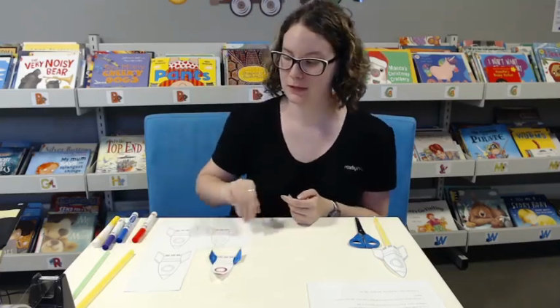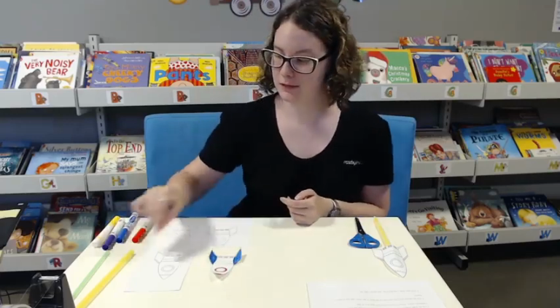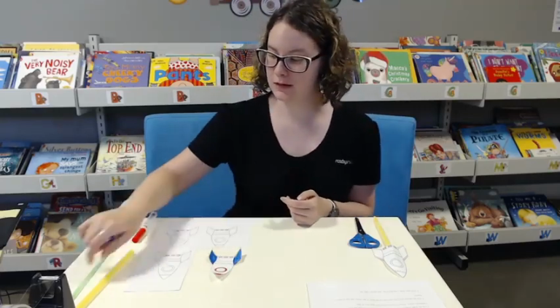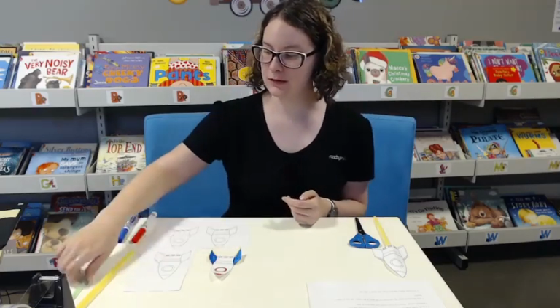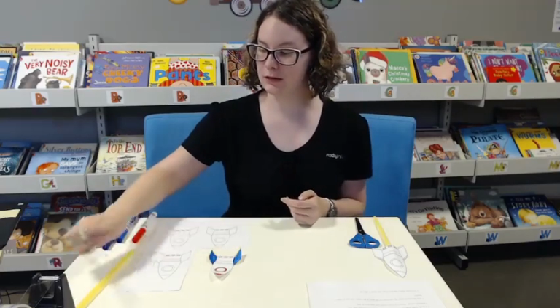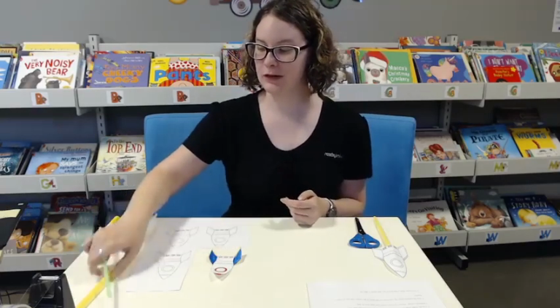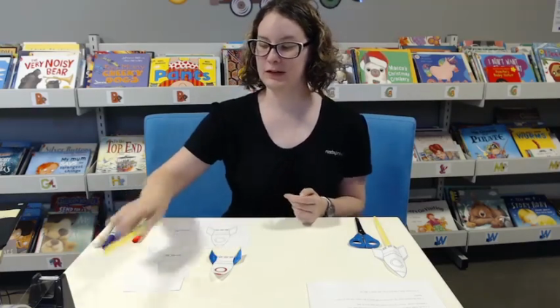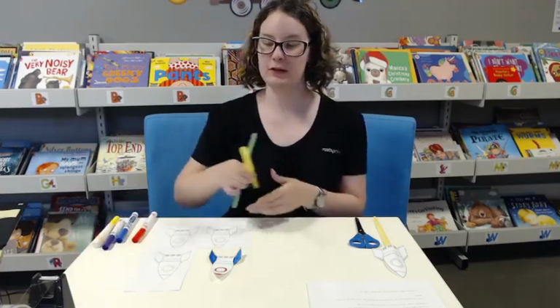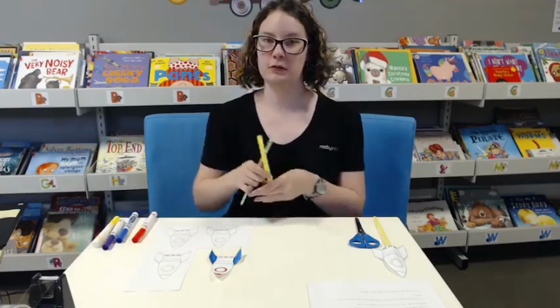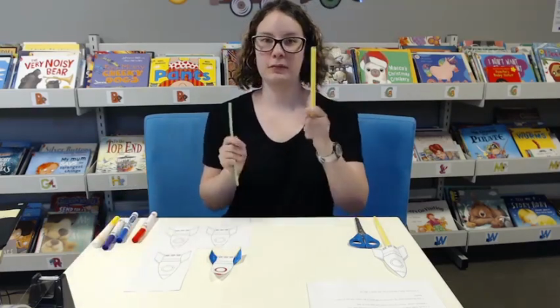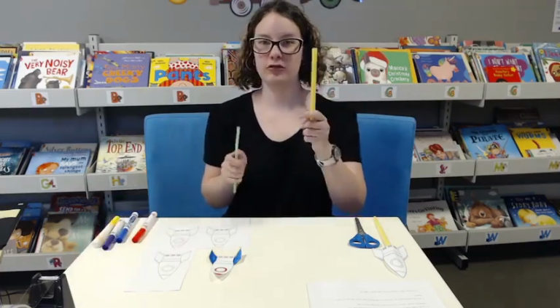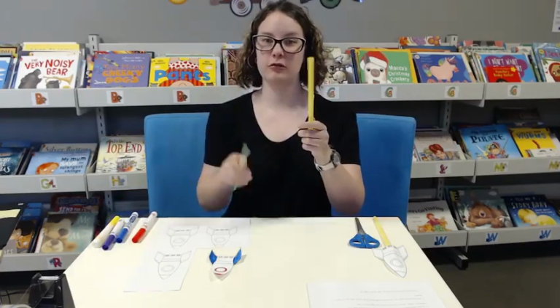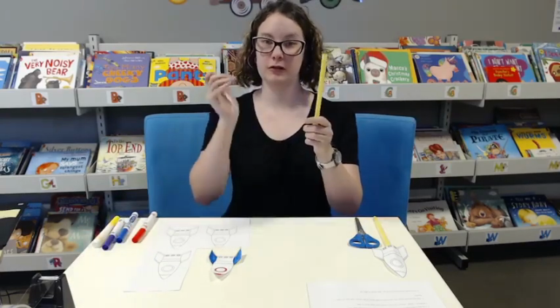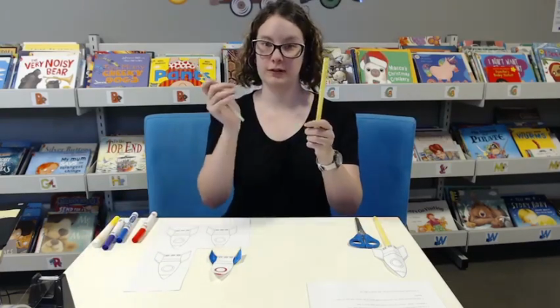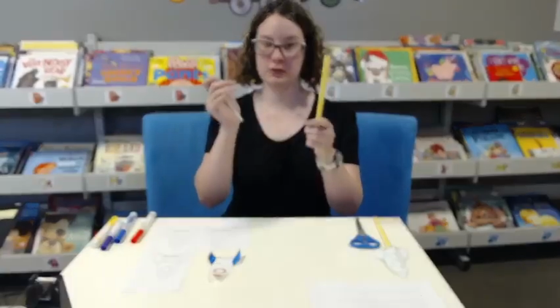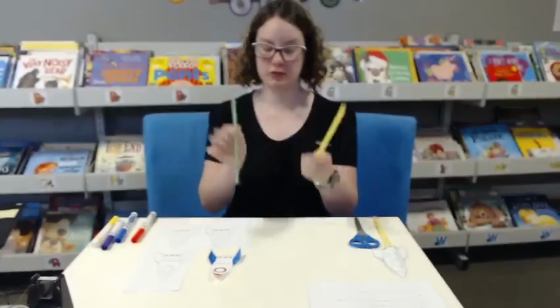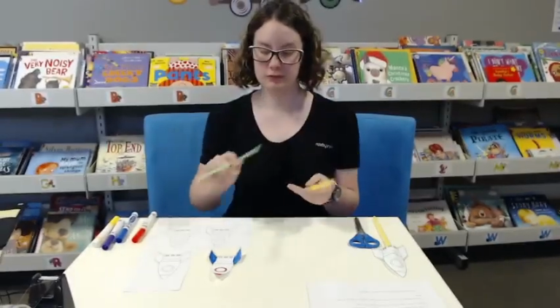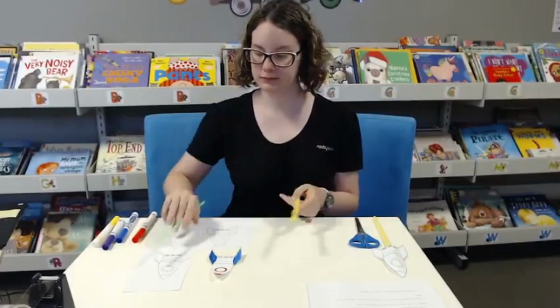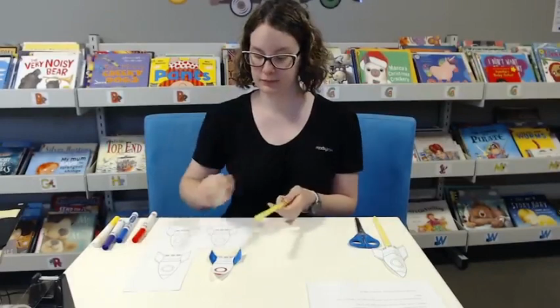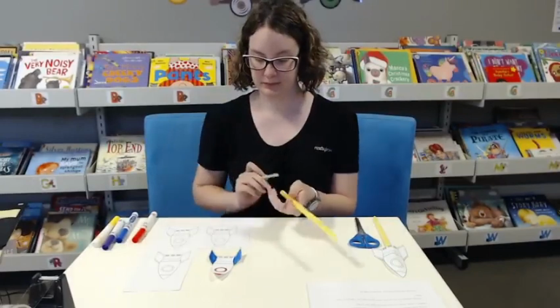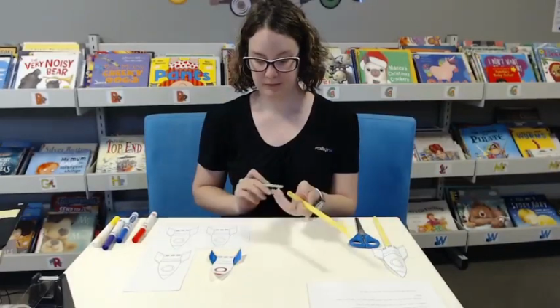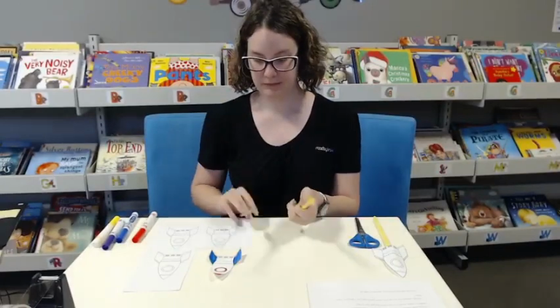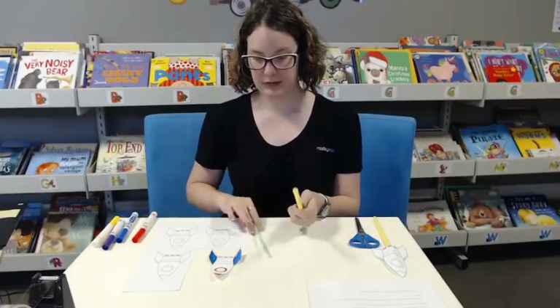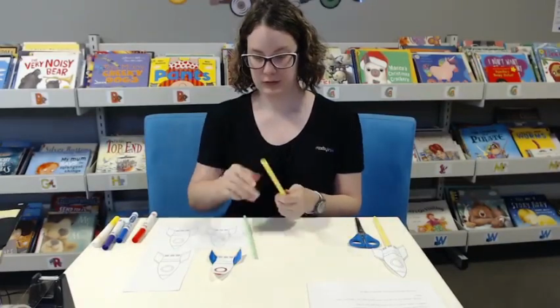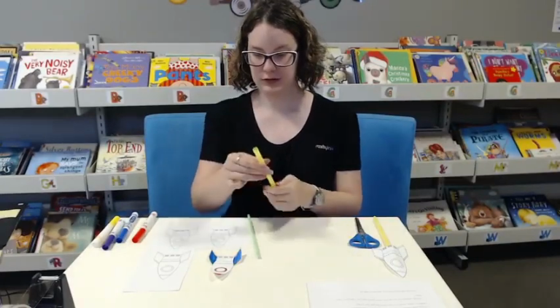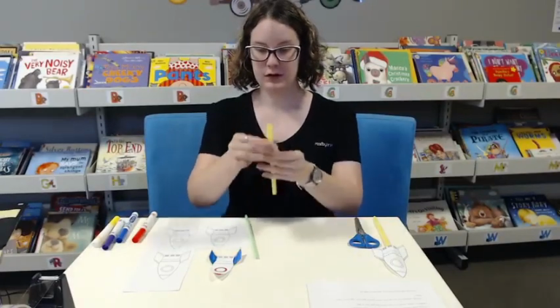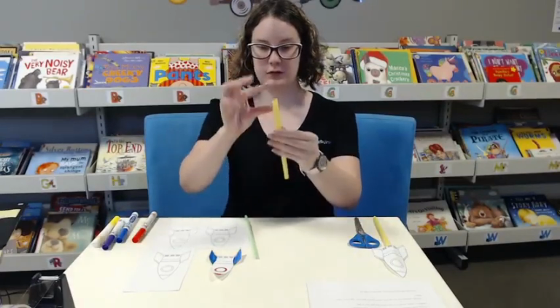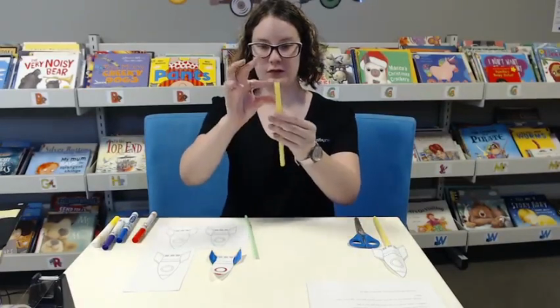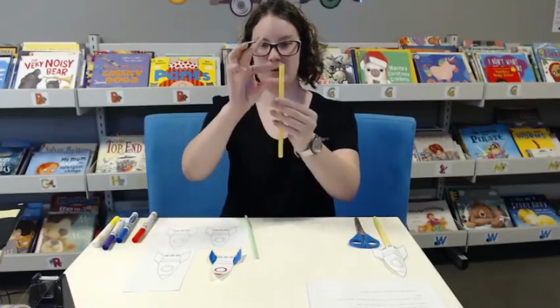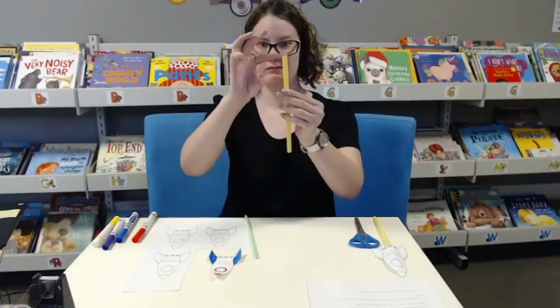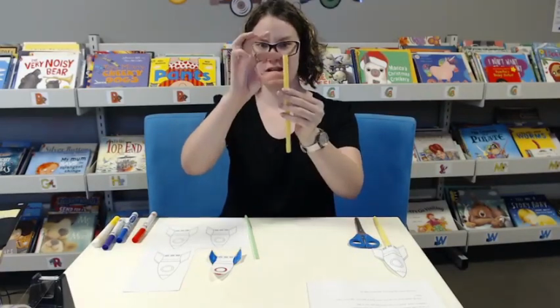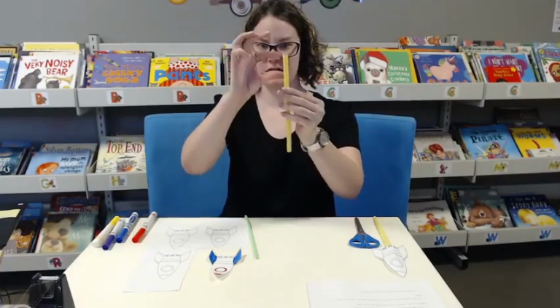Then you need to get your bigger straw and smaller straw, and you'll want to cut off just about that much.